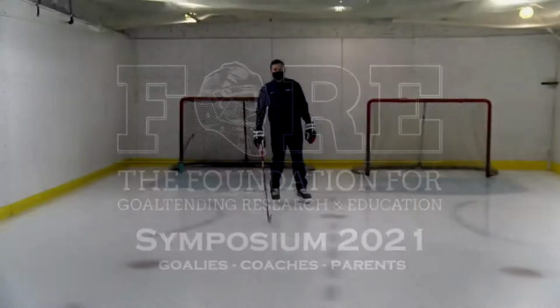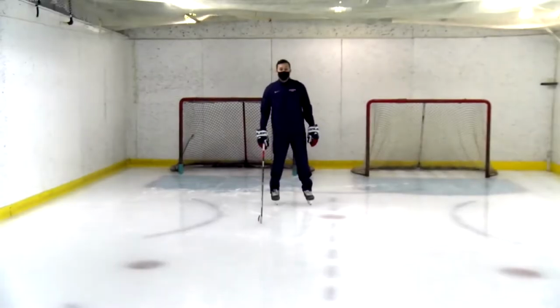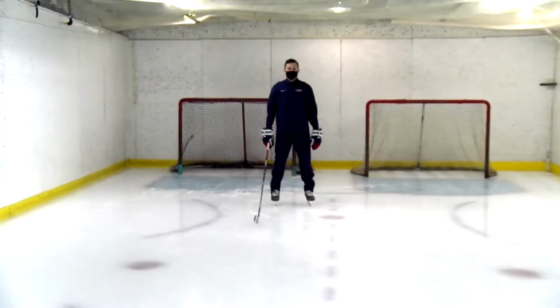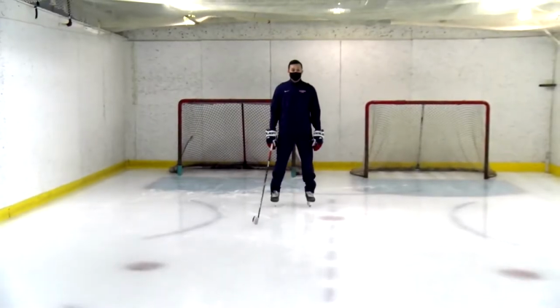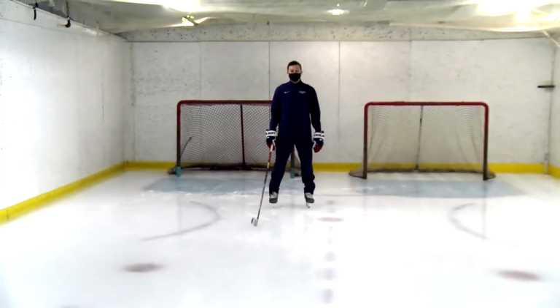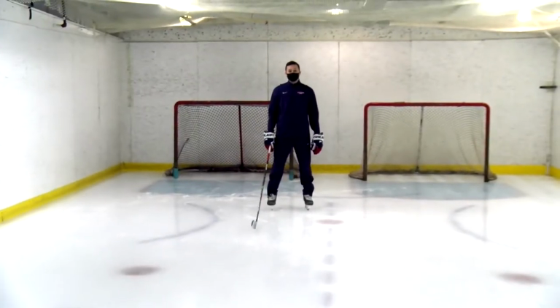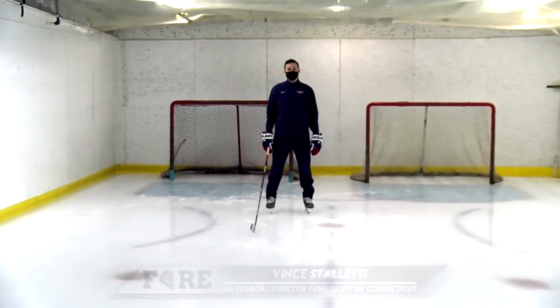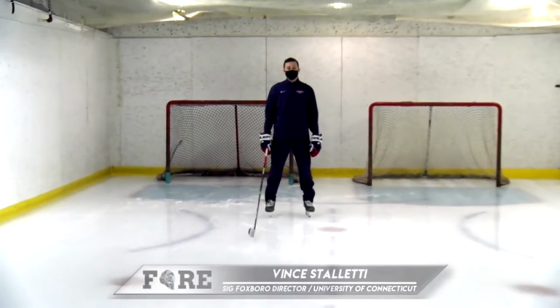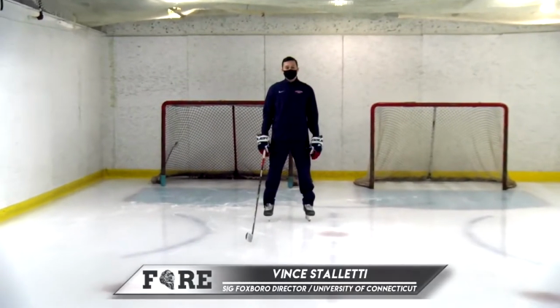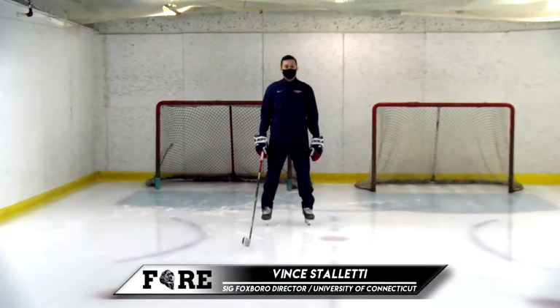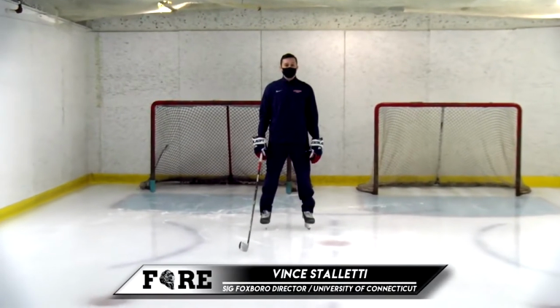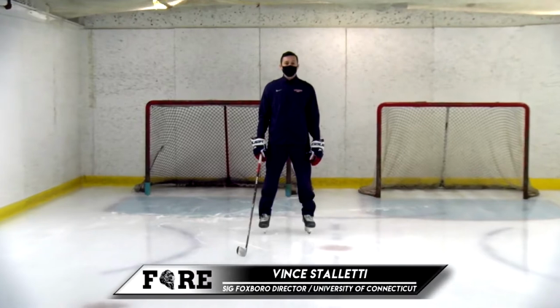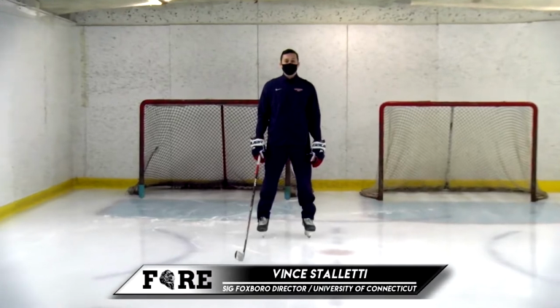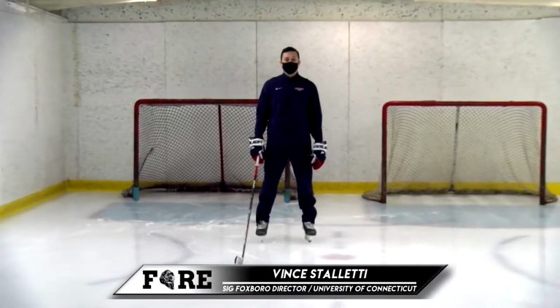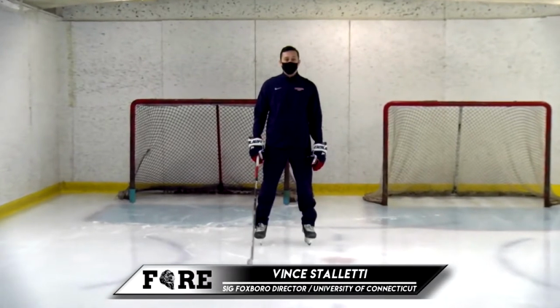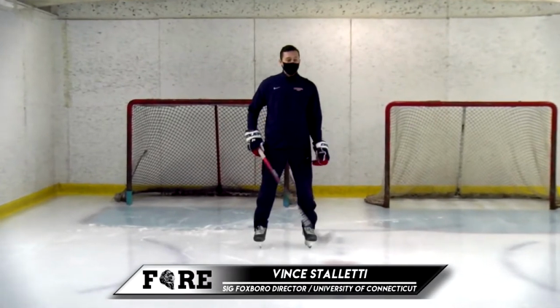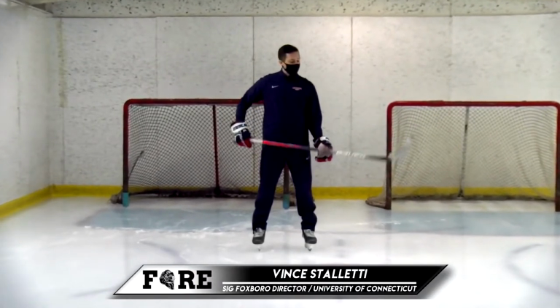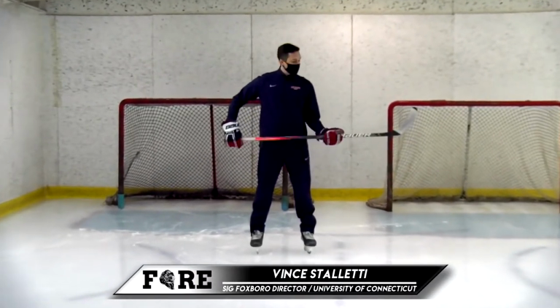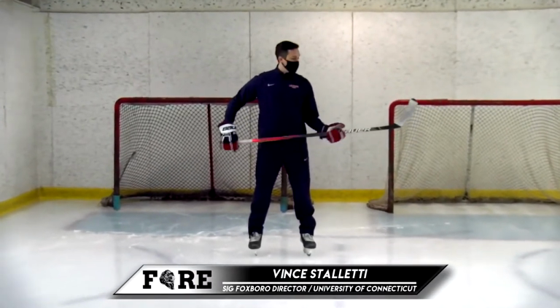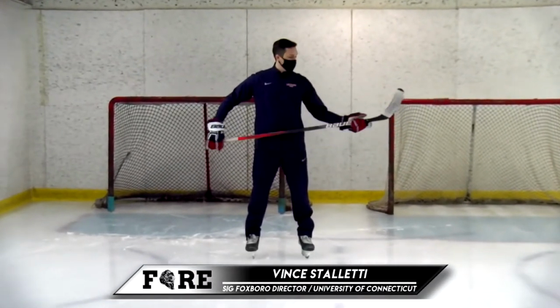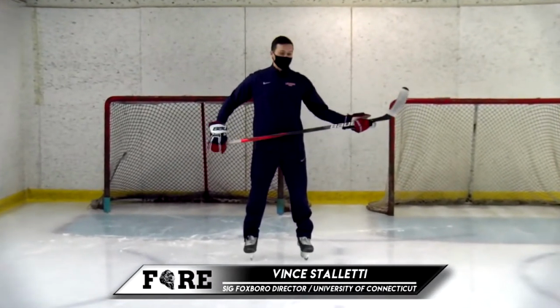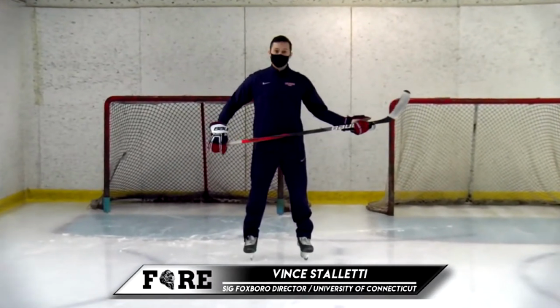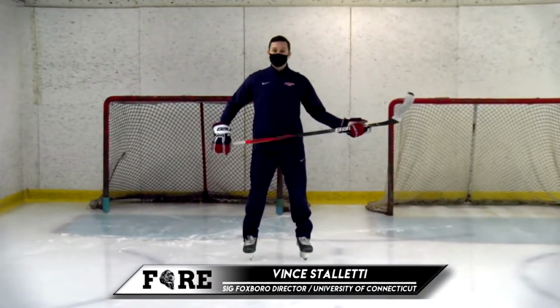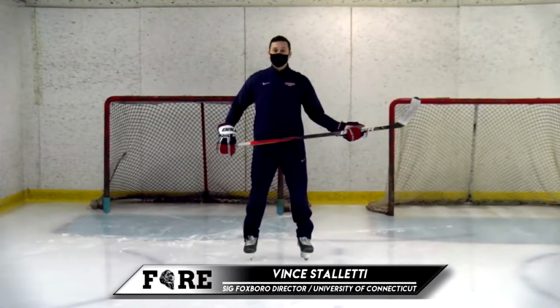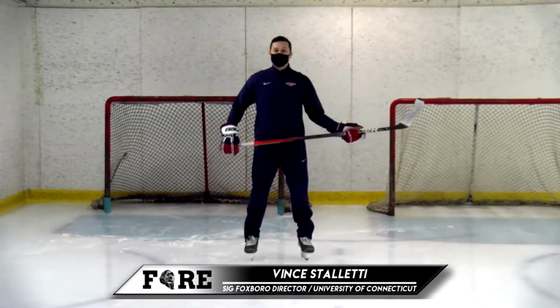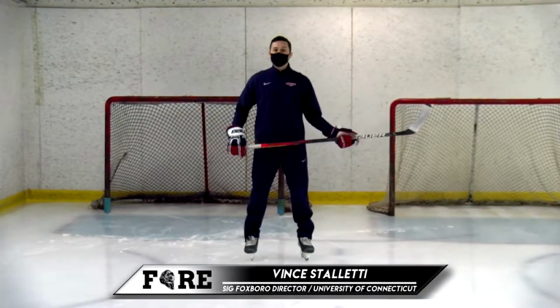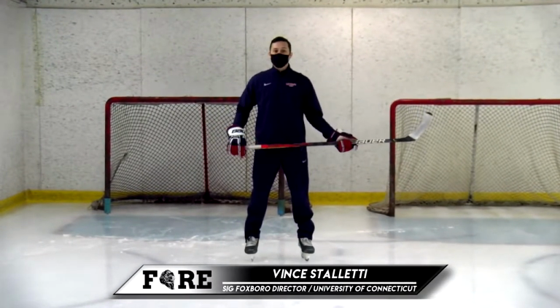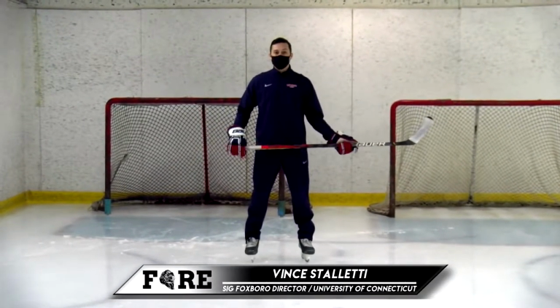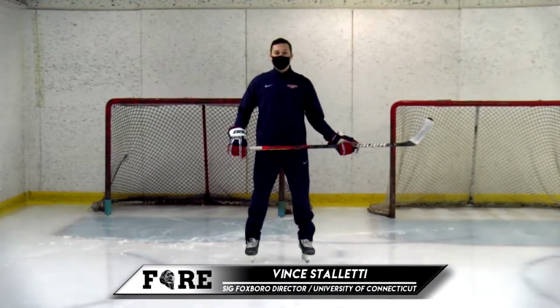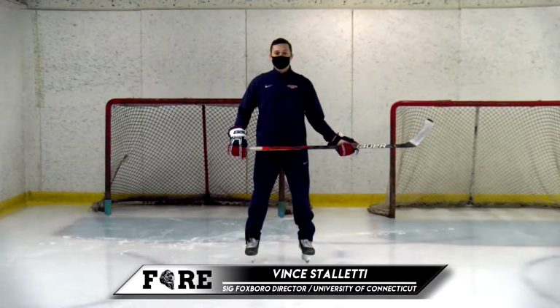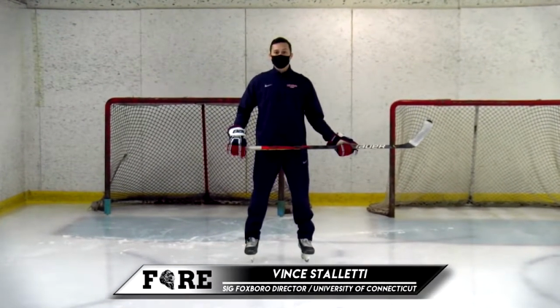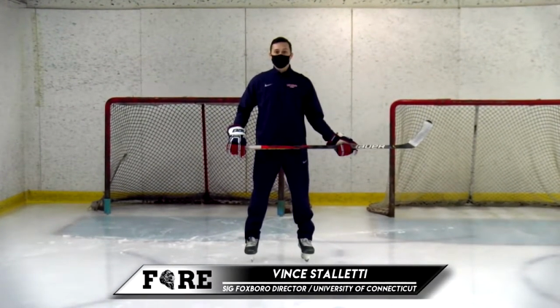Hi everyone, this is Vince Stiletti and today we're going to be talking about reading the shooter's release — reading that puck off their stick blade.